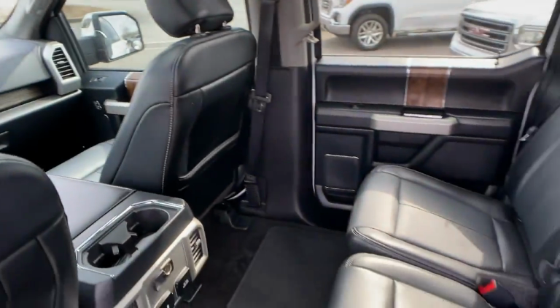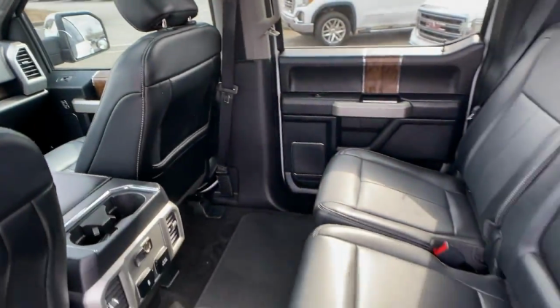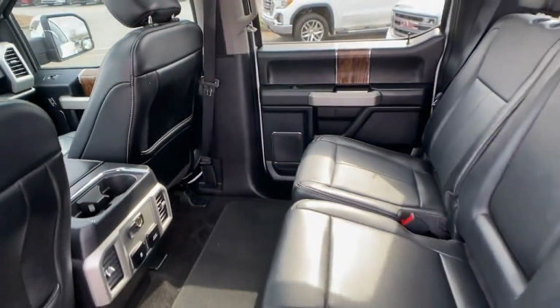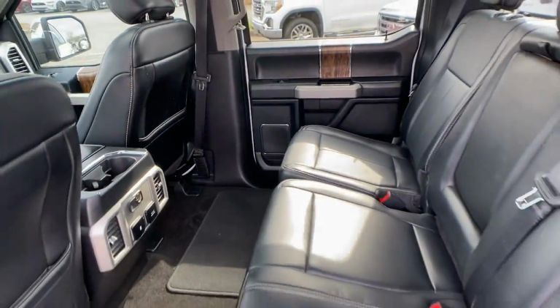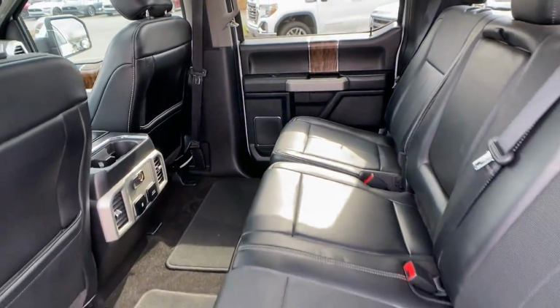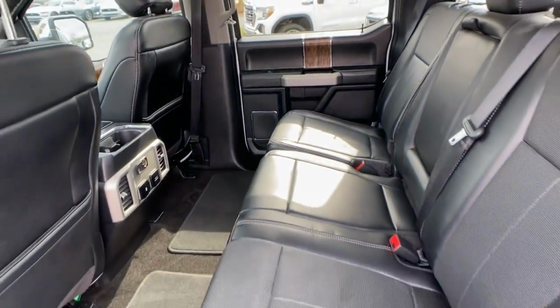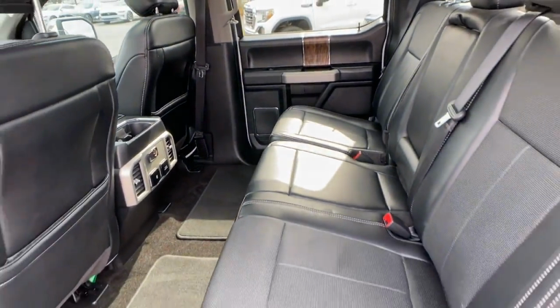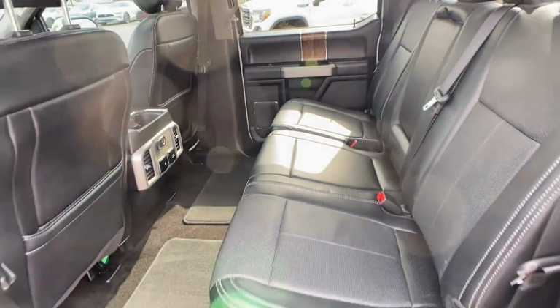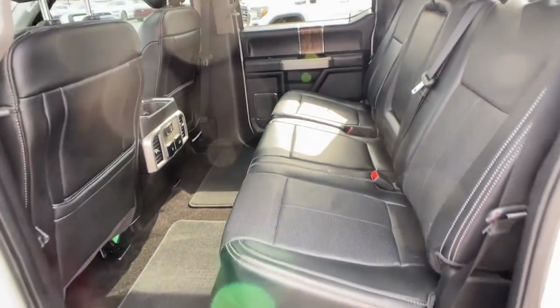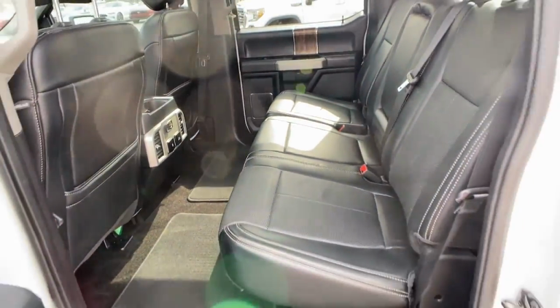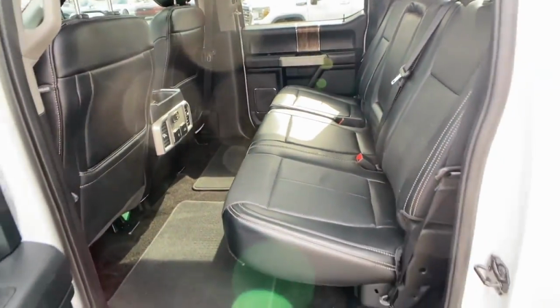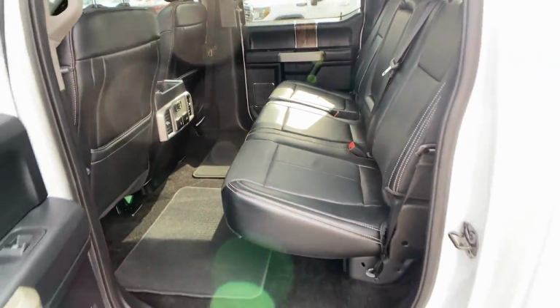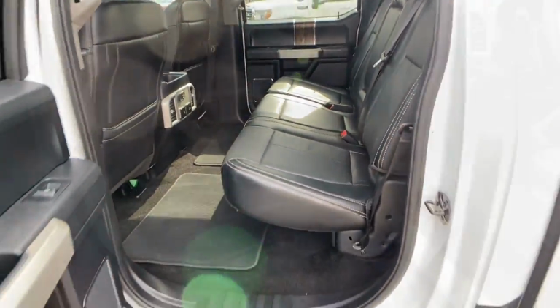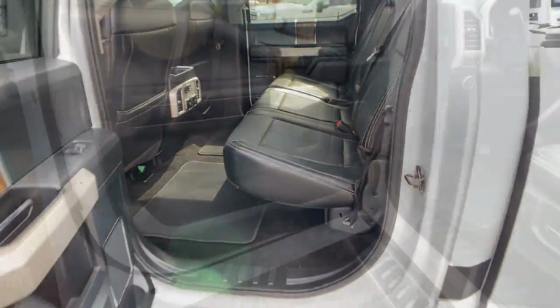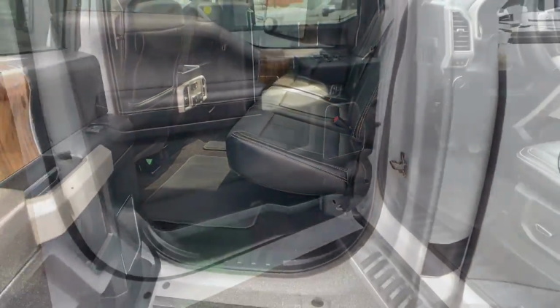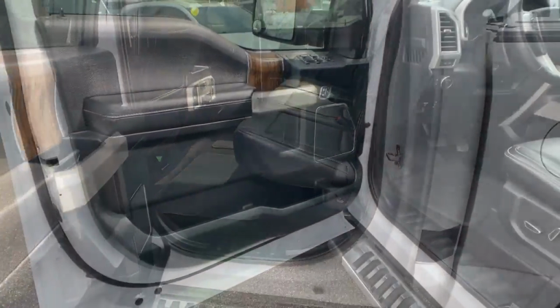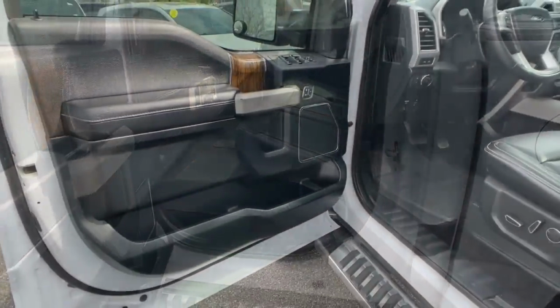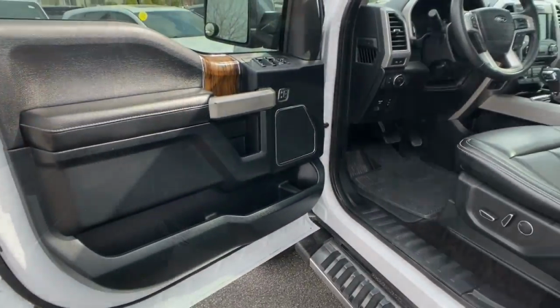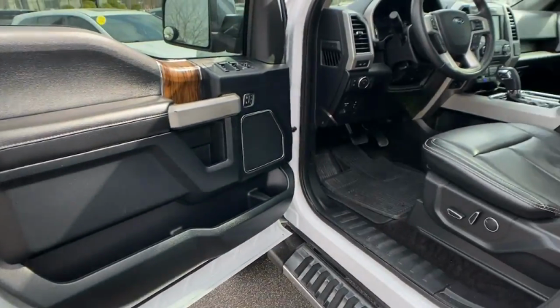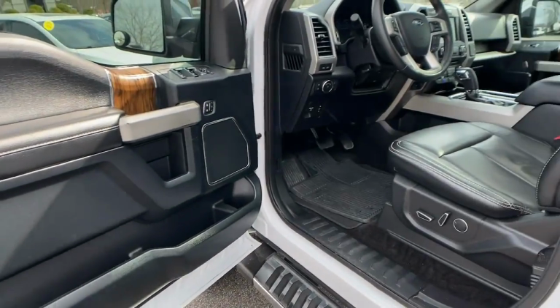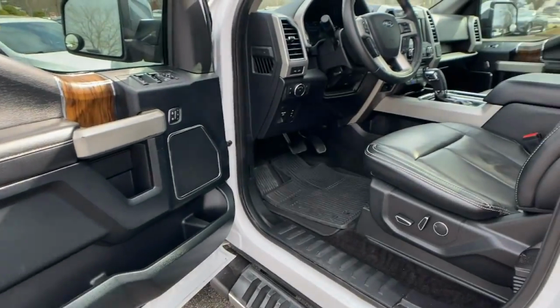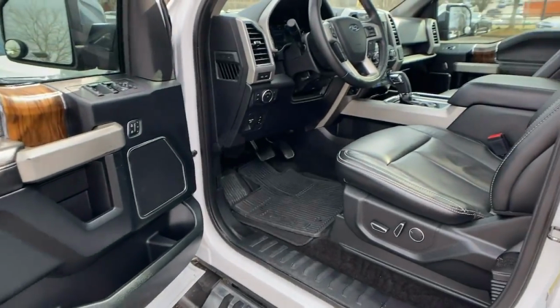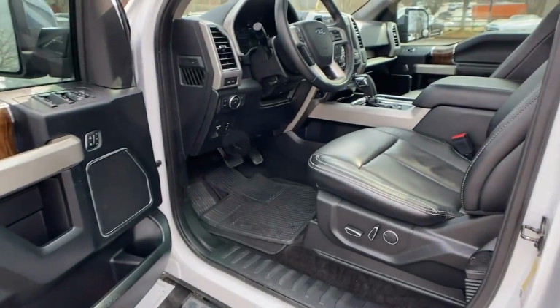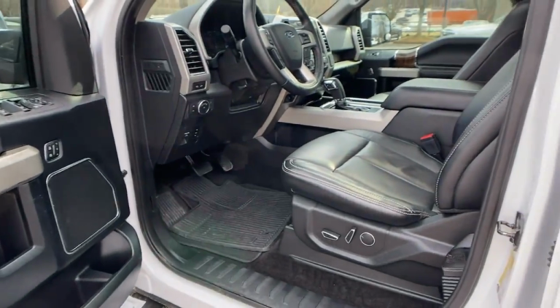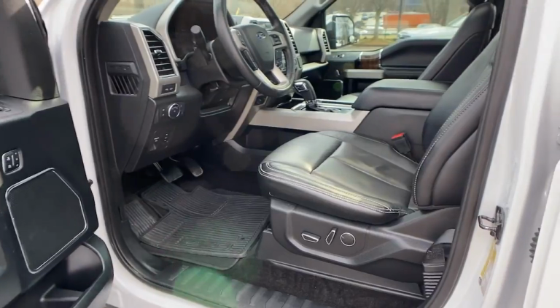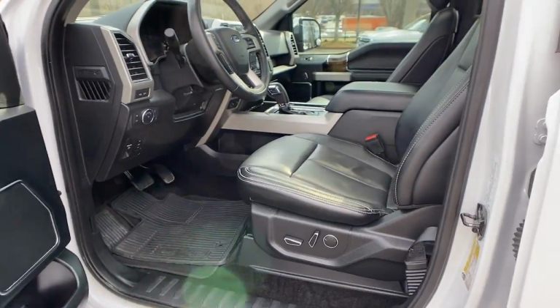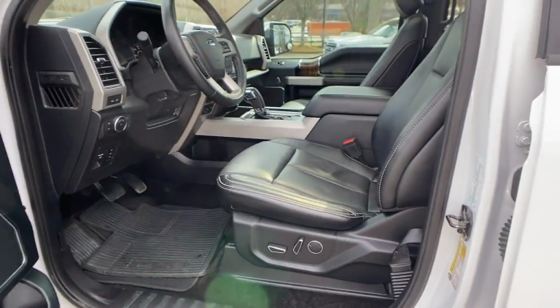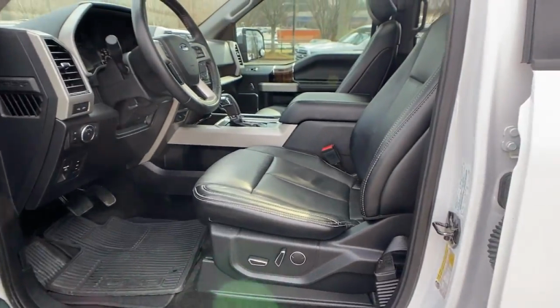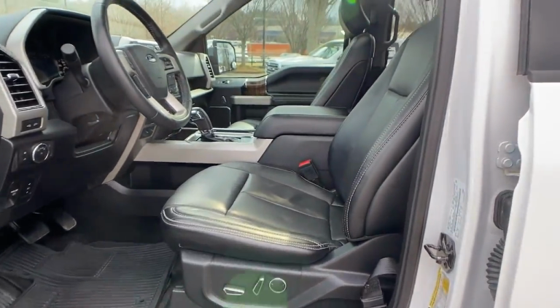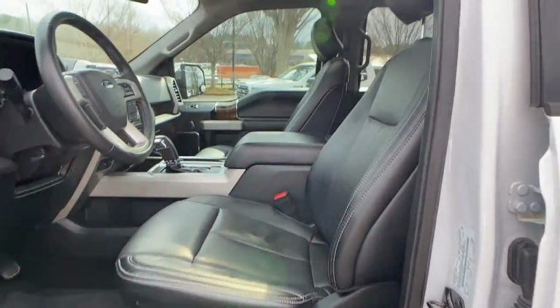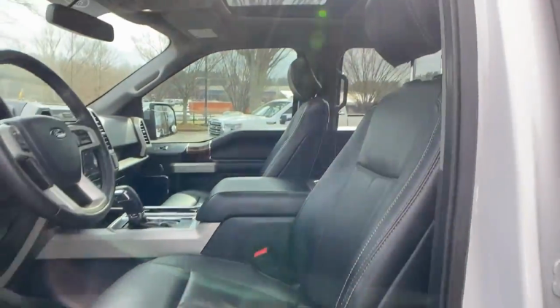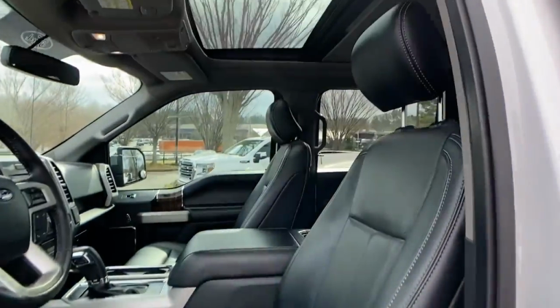Electronic stability control, trailer hitch, seat memory, universal garage door opener.